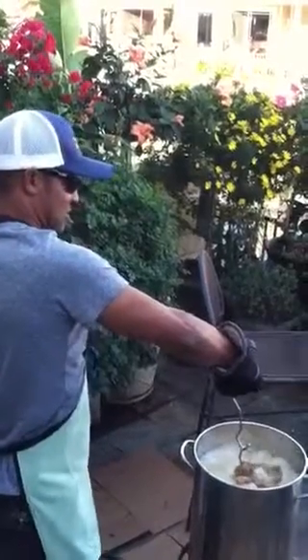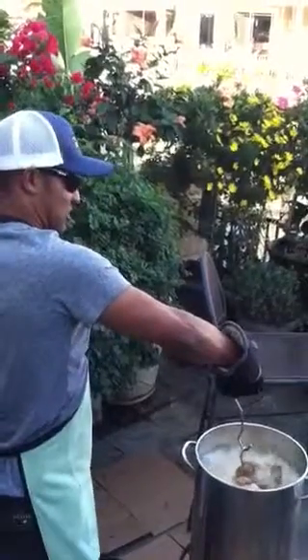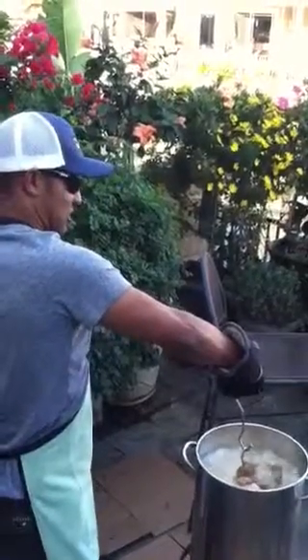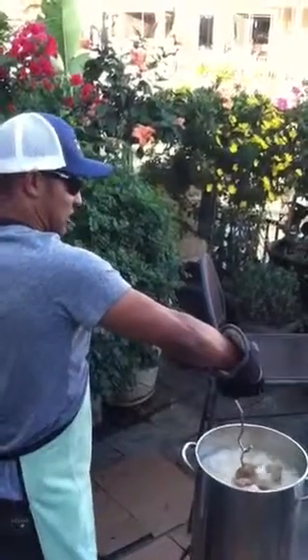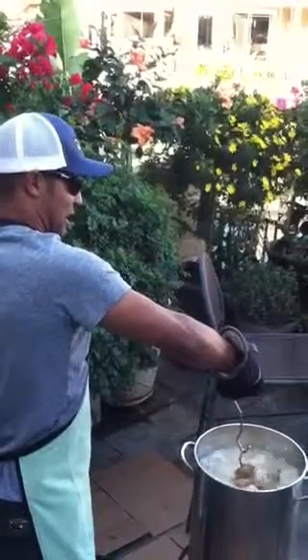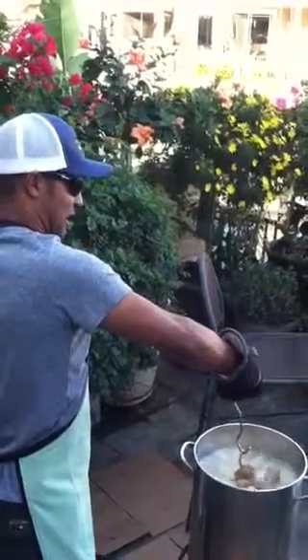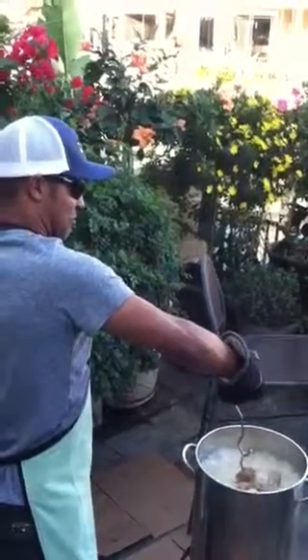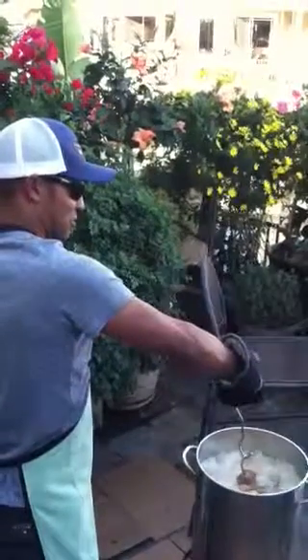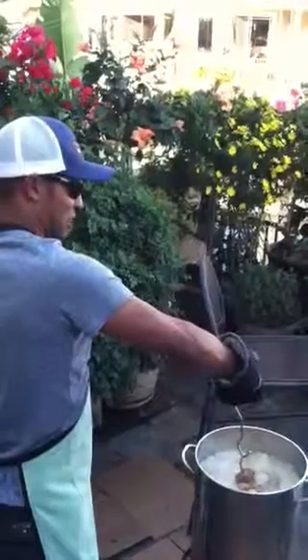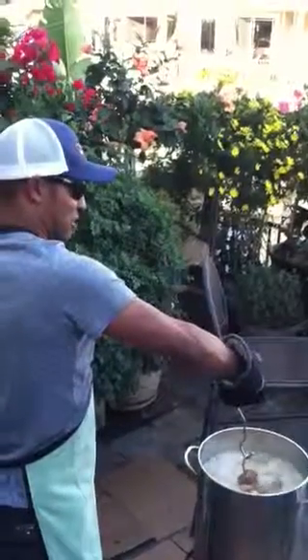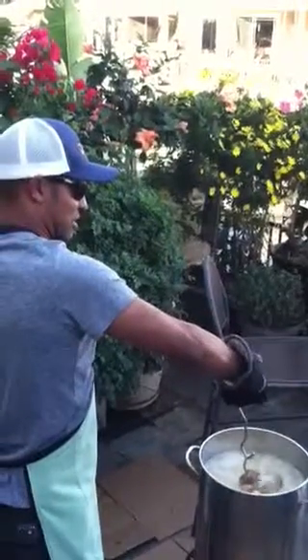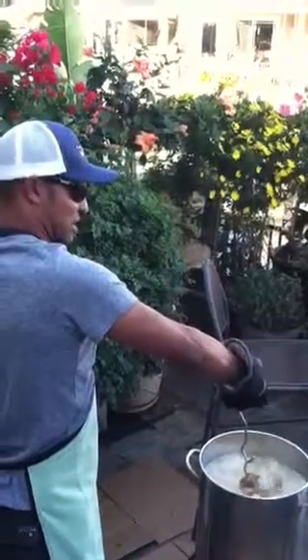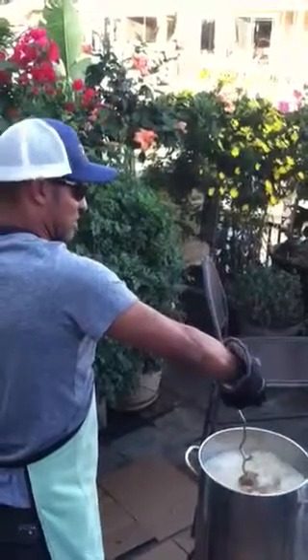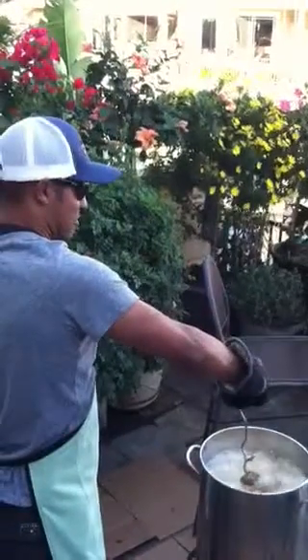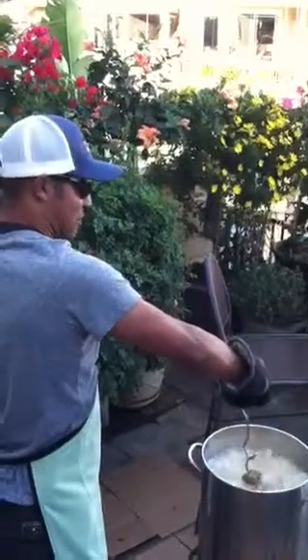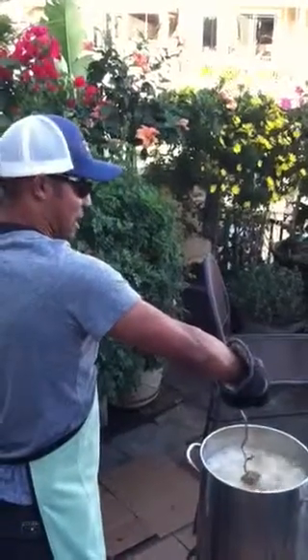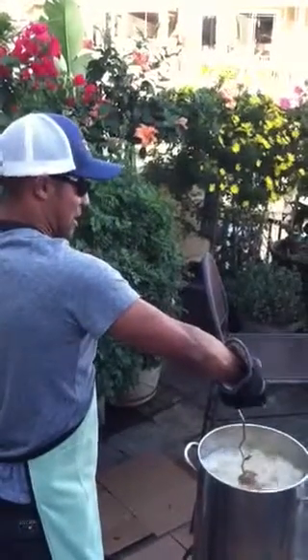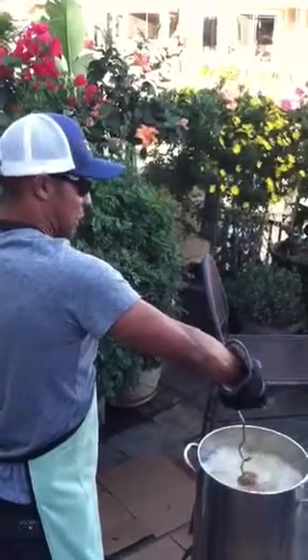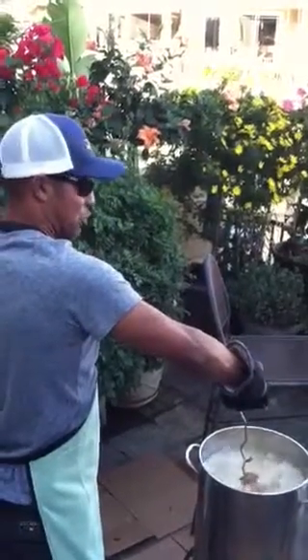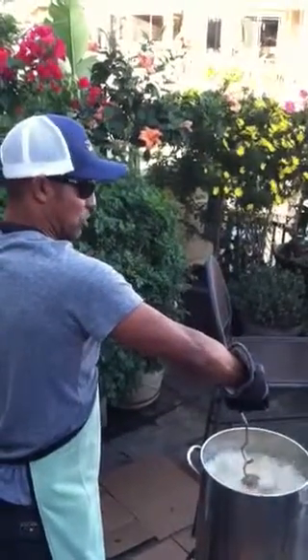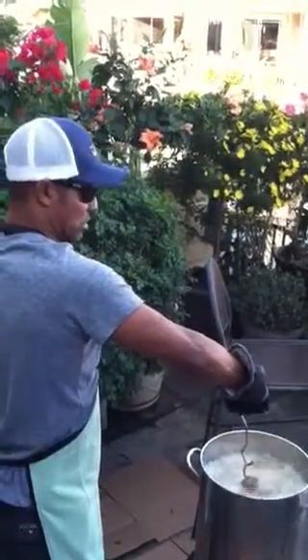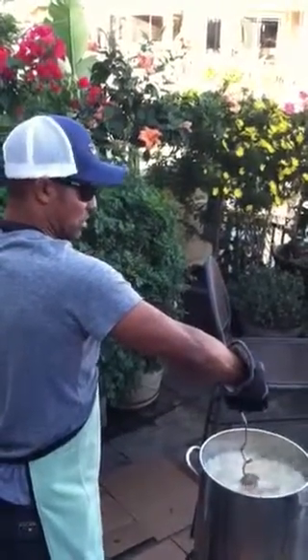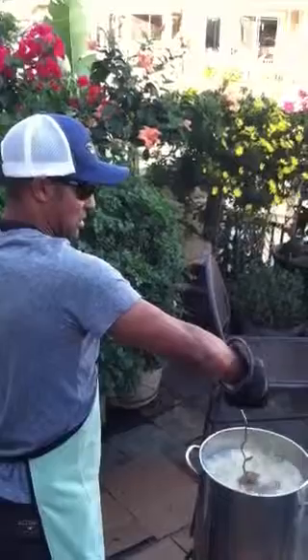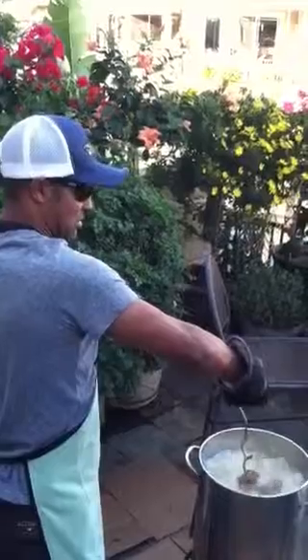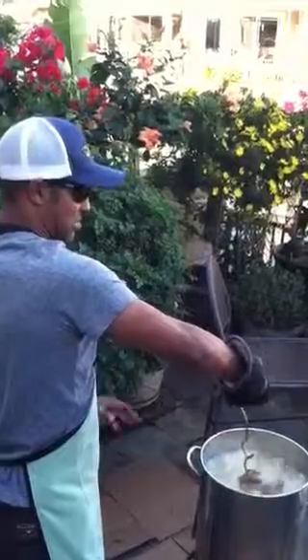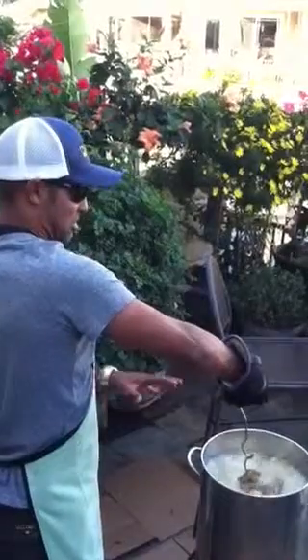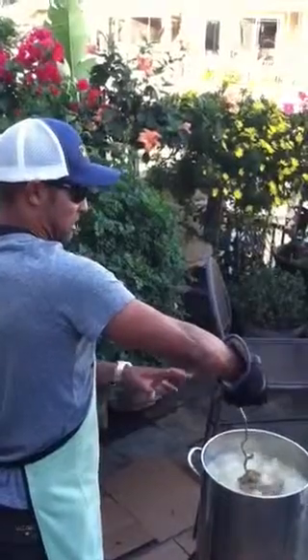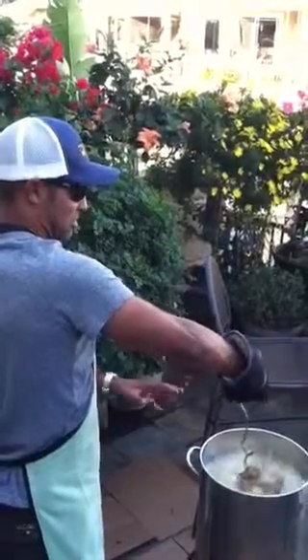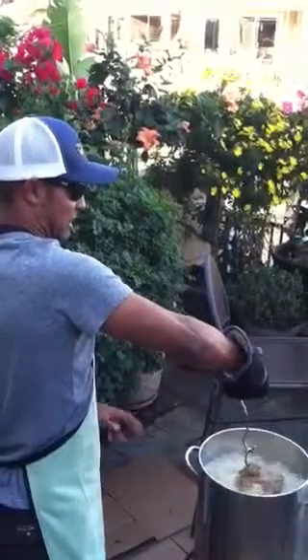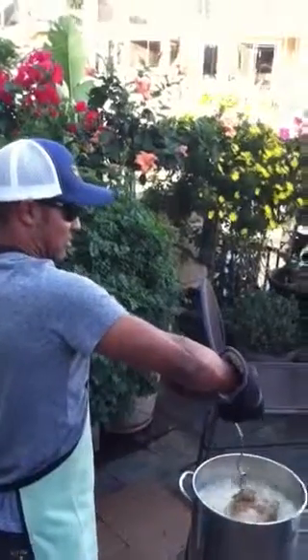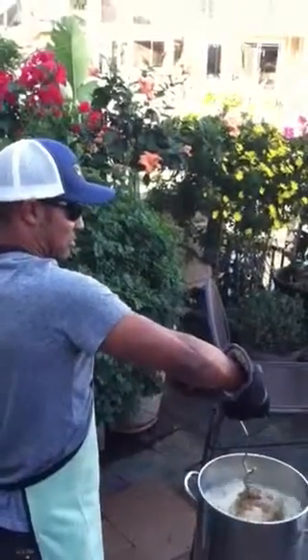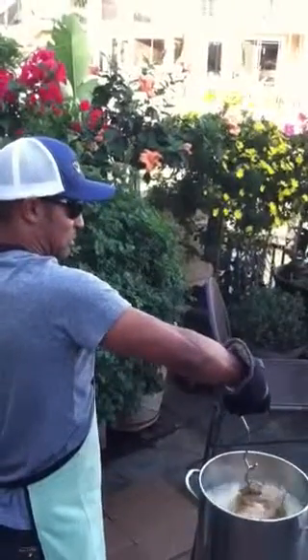You'll see a lot of guys who kind of dunk this thing in right away and they'll lose — see how much splashing's happened? Totally.